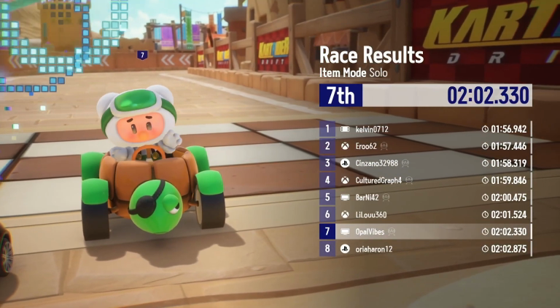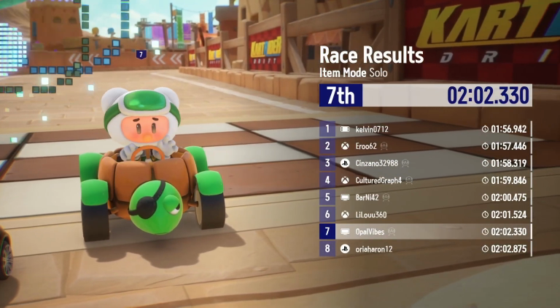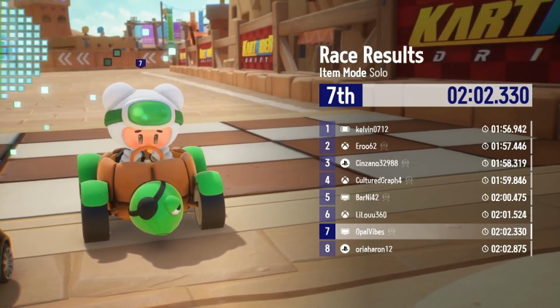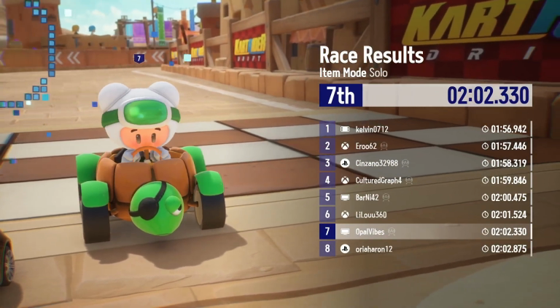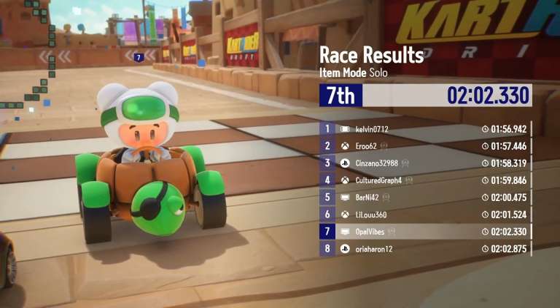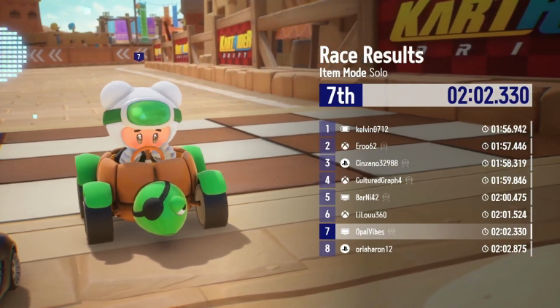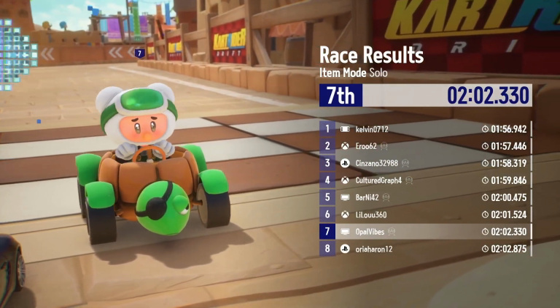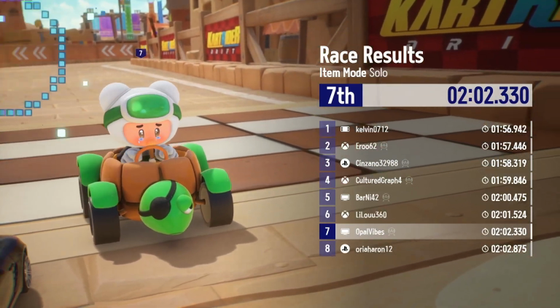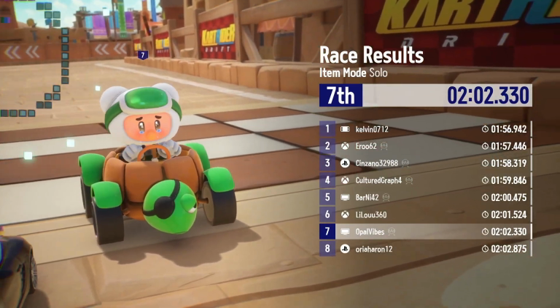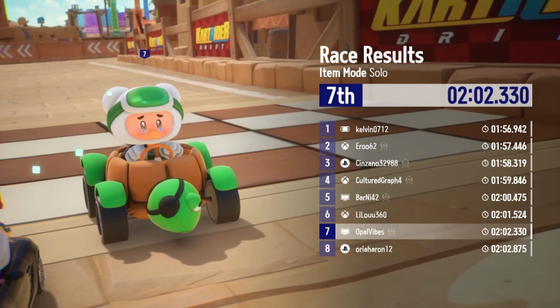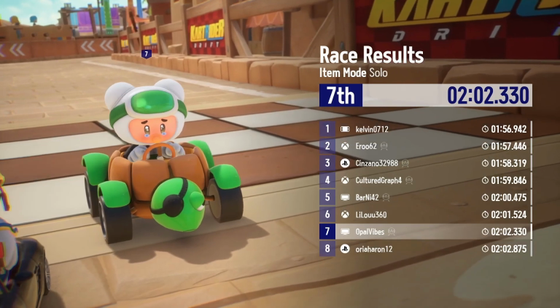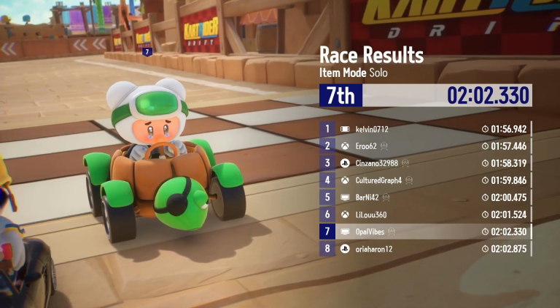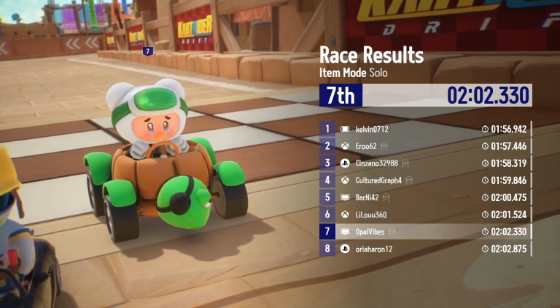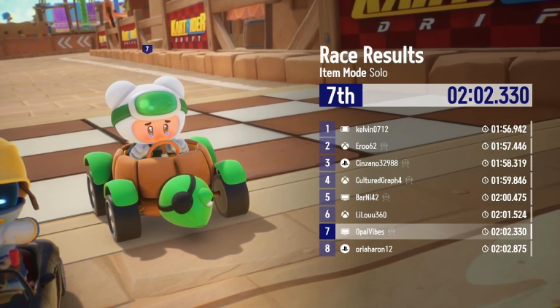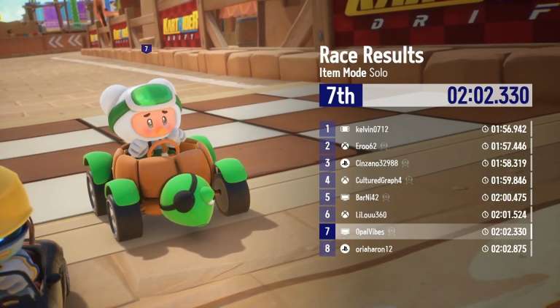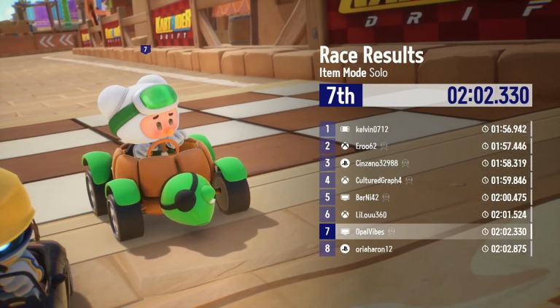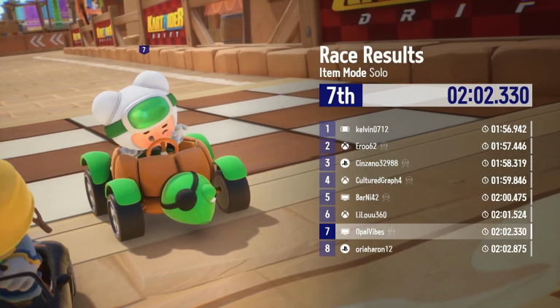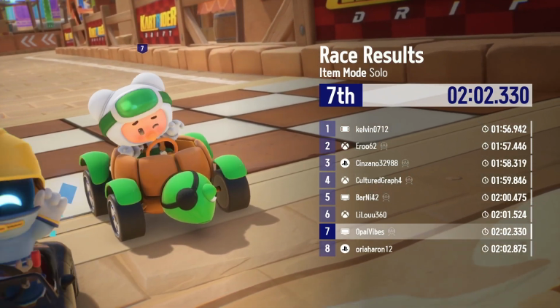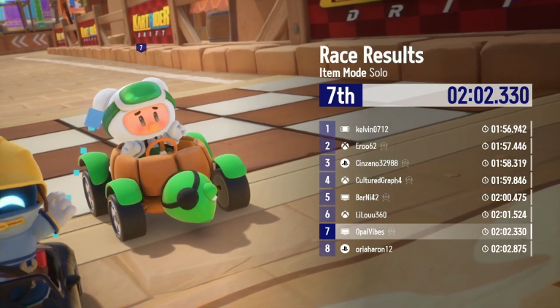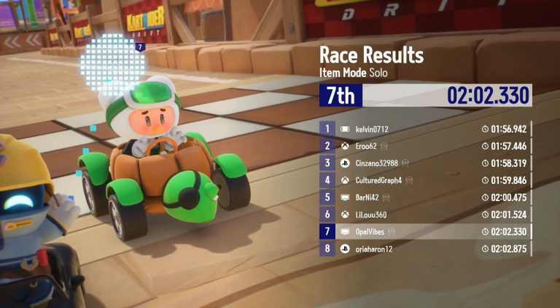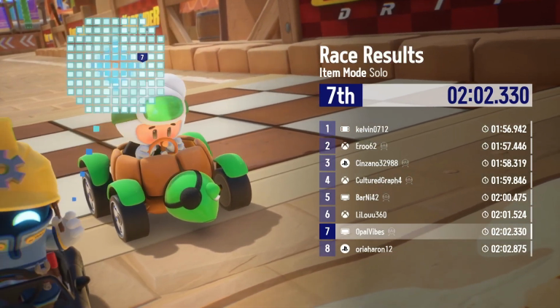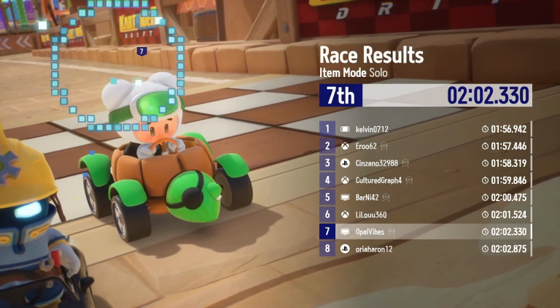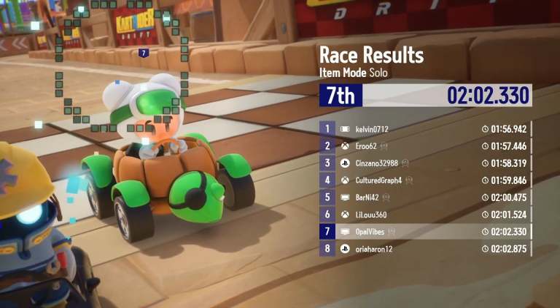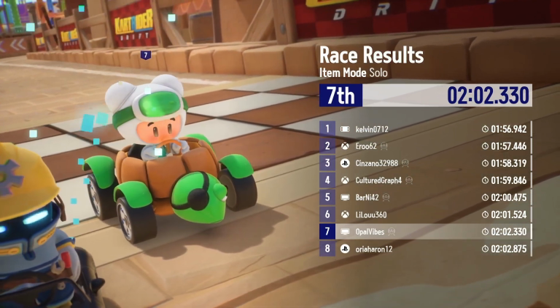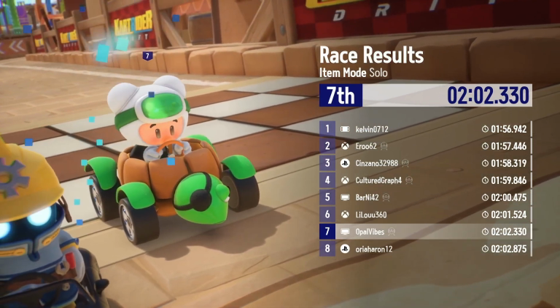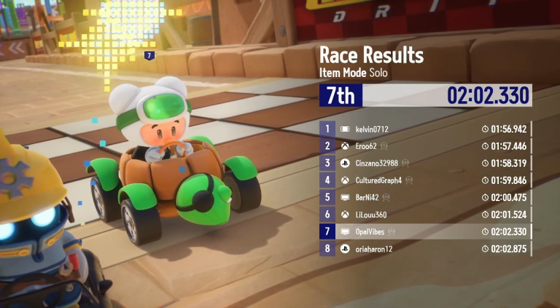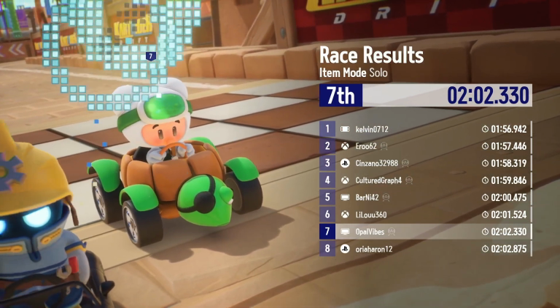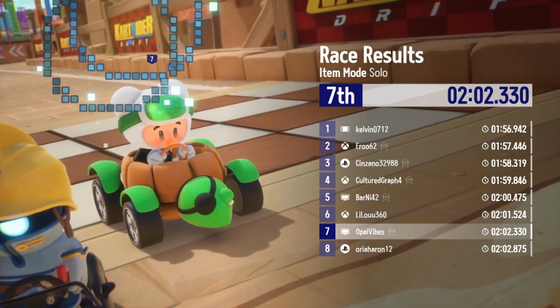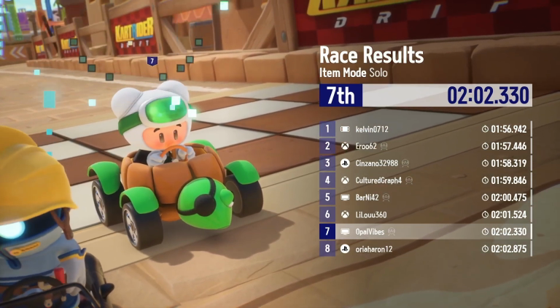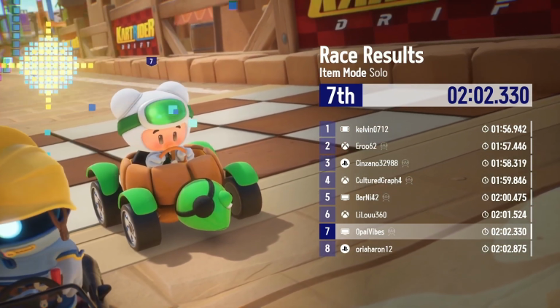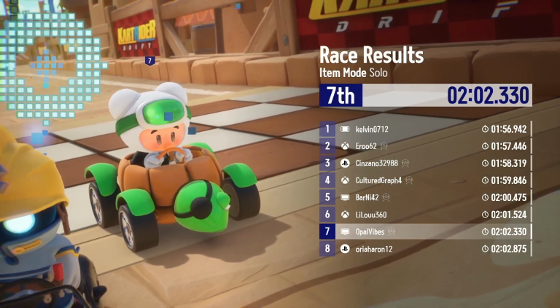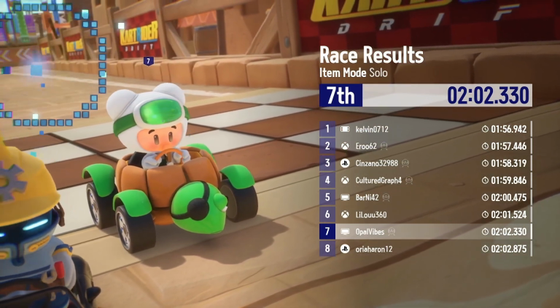Anyway, that was all I had for you guys today. Hope you guys have a good one and I'll catch you in the next one. Toodles.